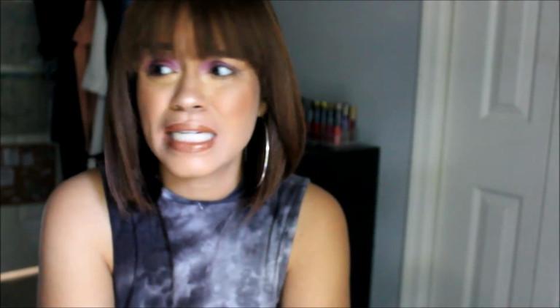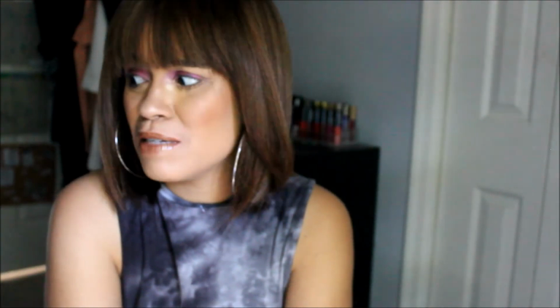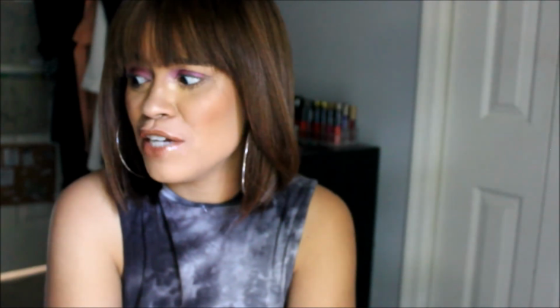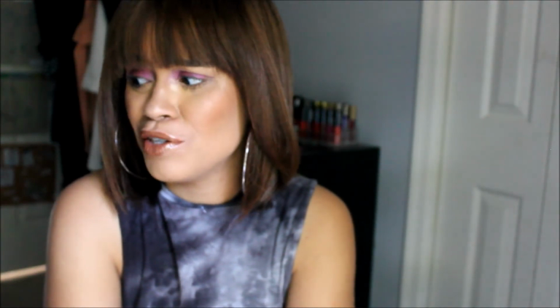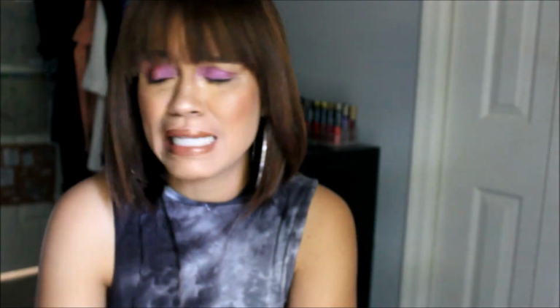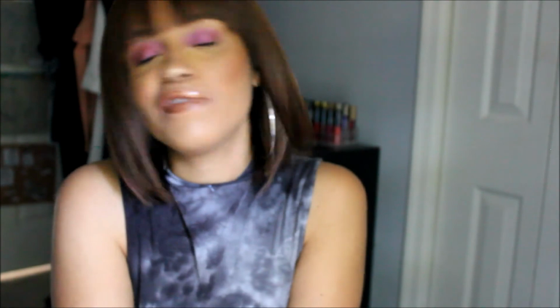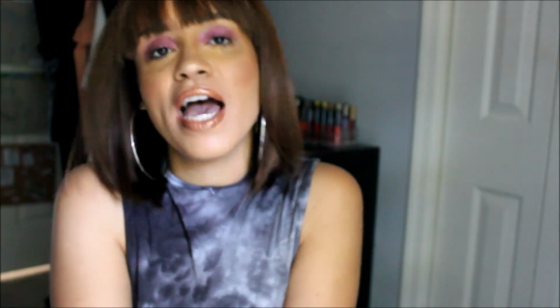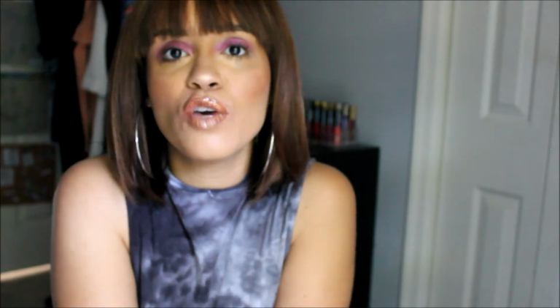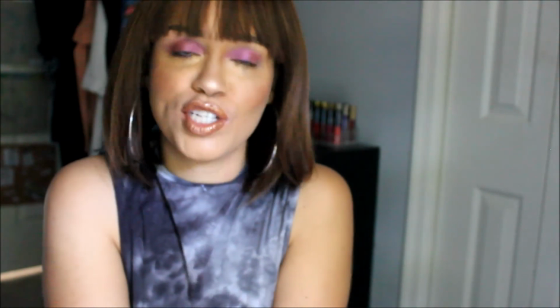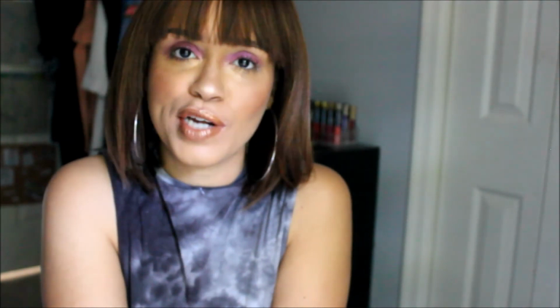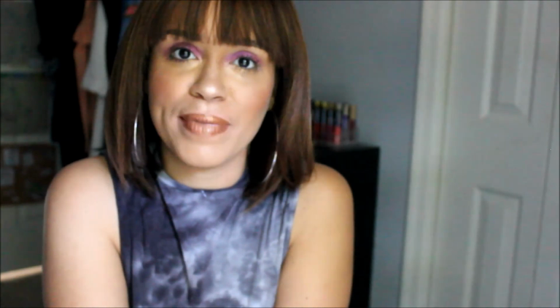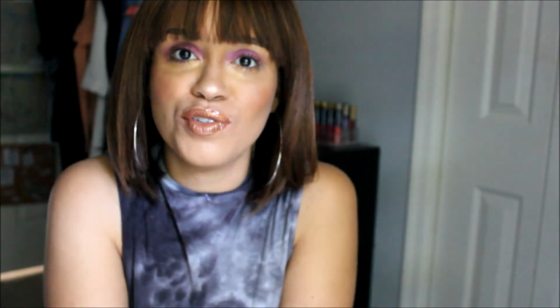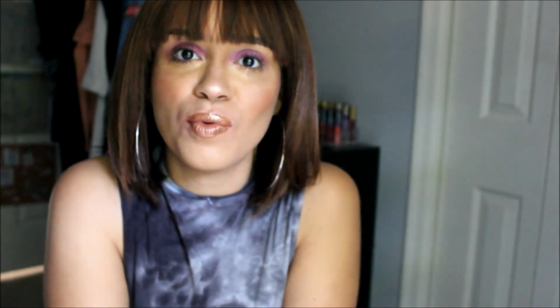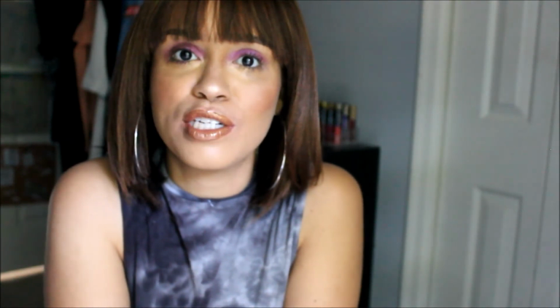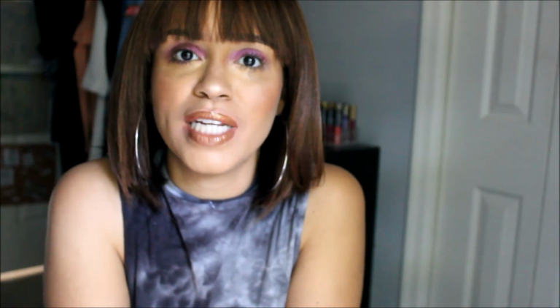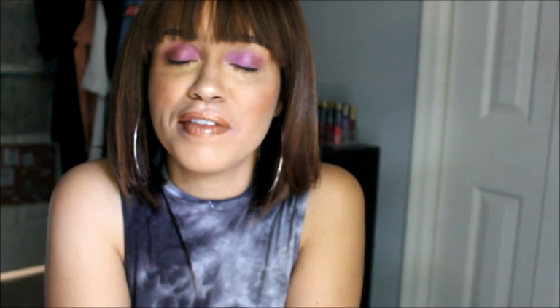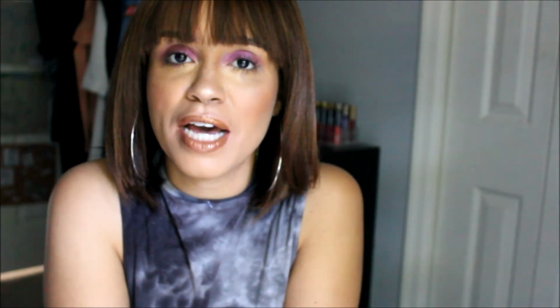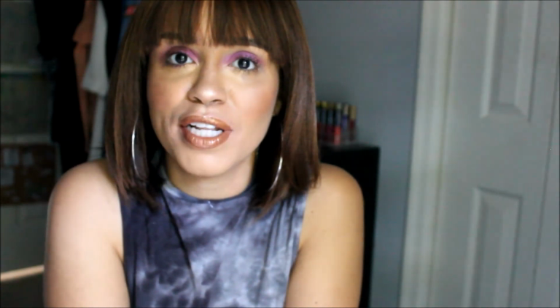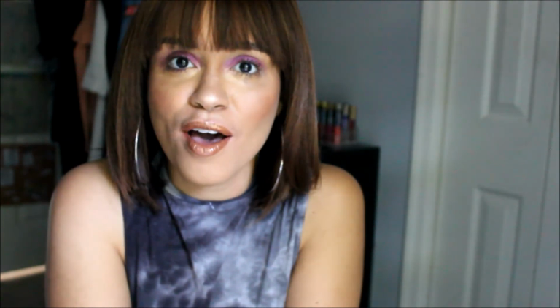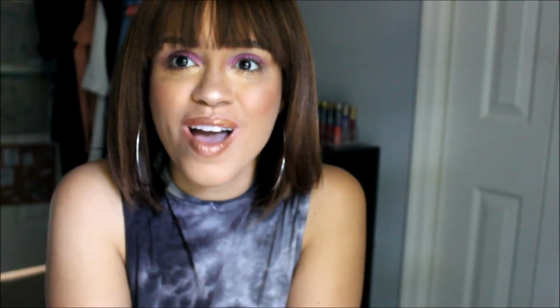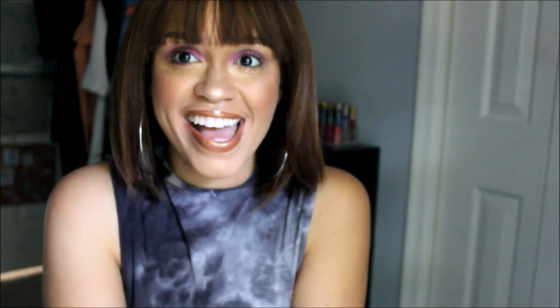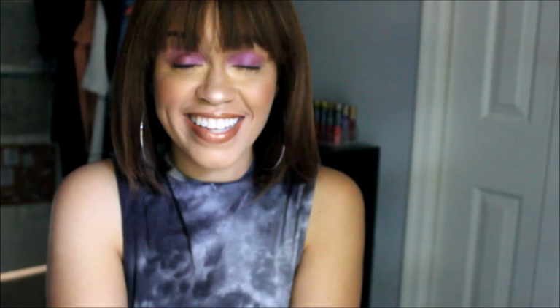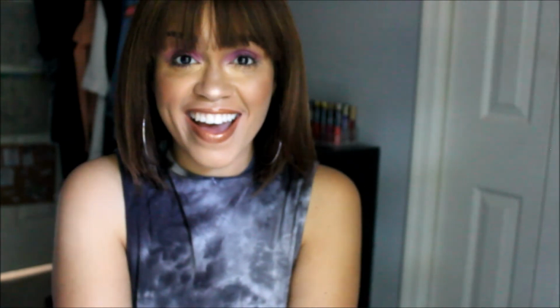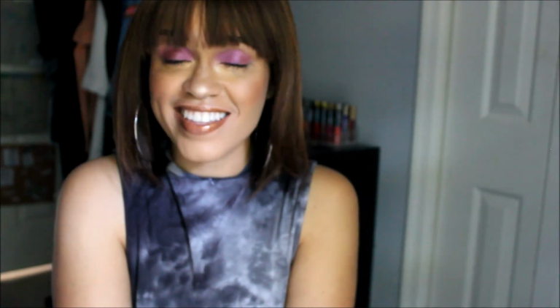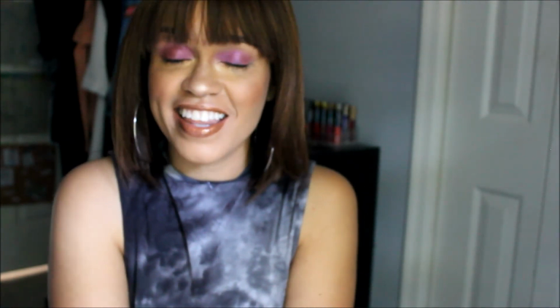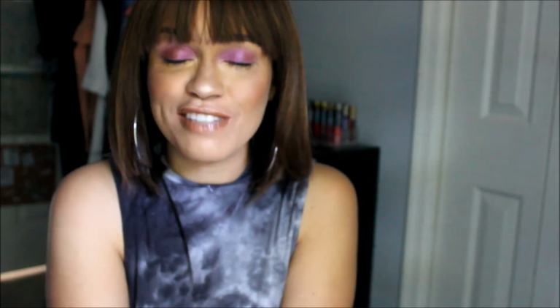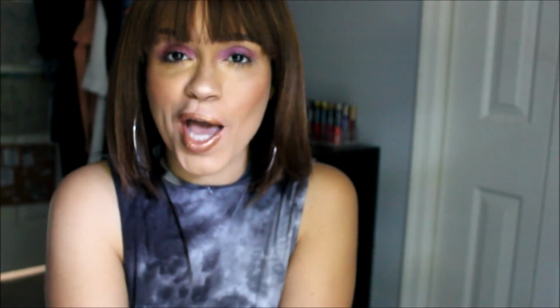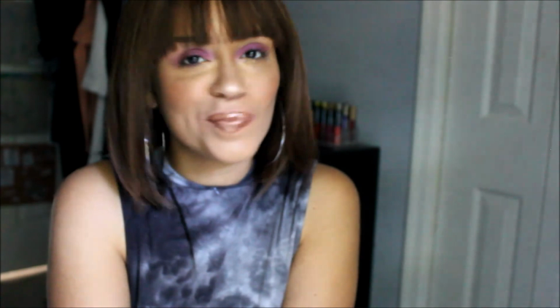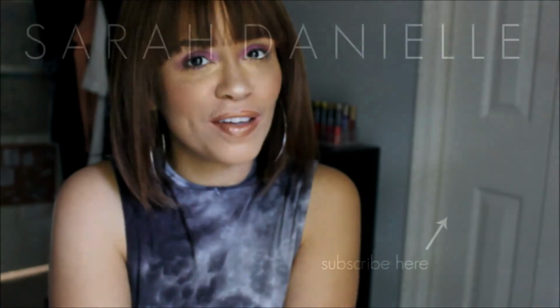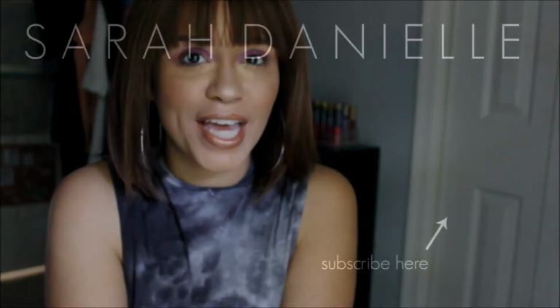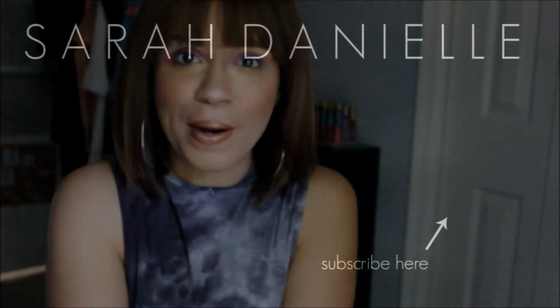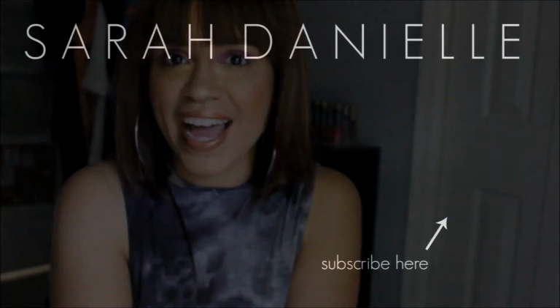Switch it up, don't be afraid to customize your units! If you have any questions or comments, you know what to do — leave them down below. I'll see you in the next video, talk to you later, bye!